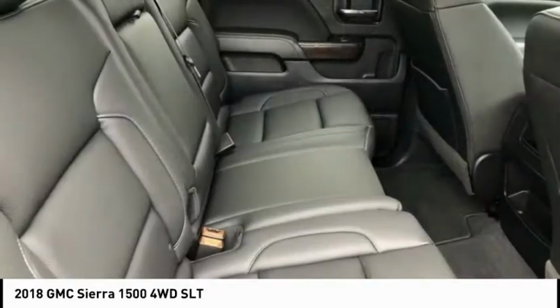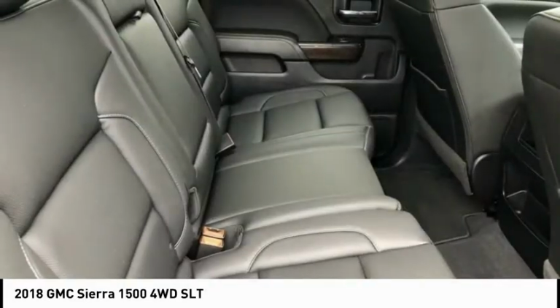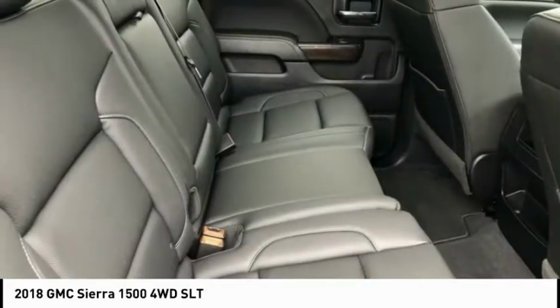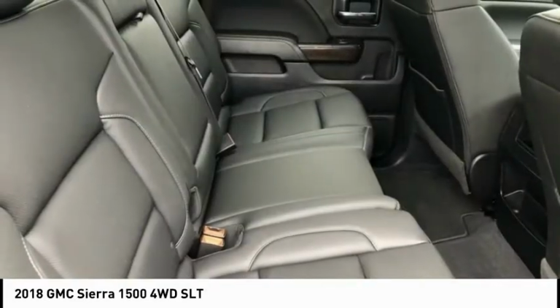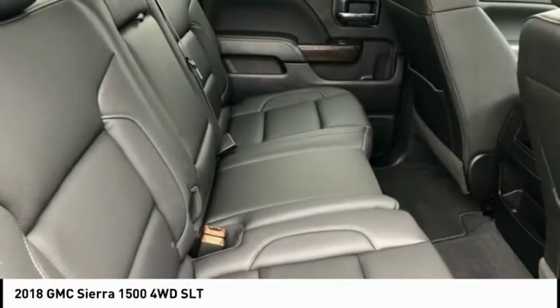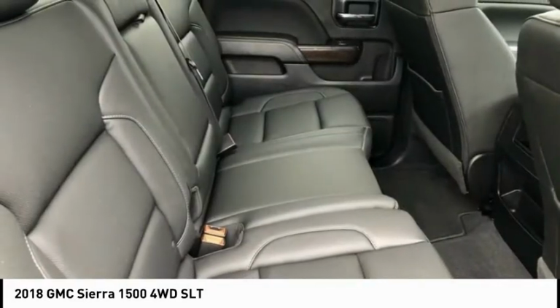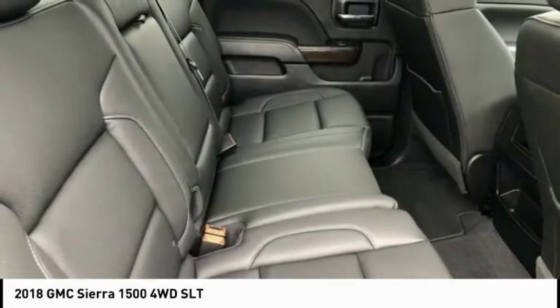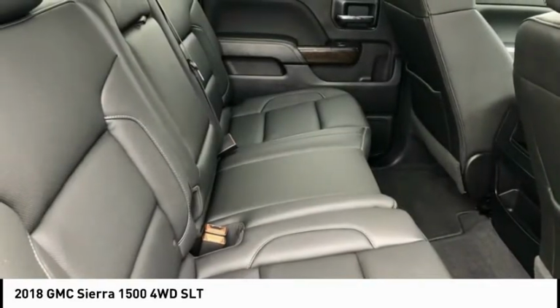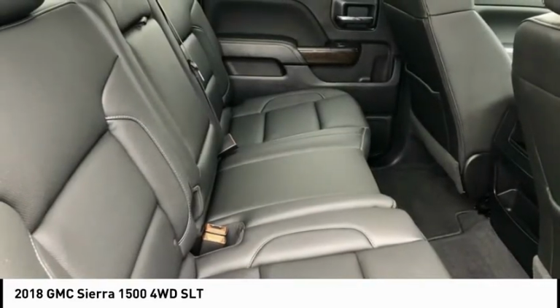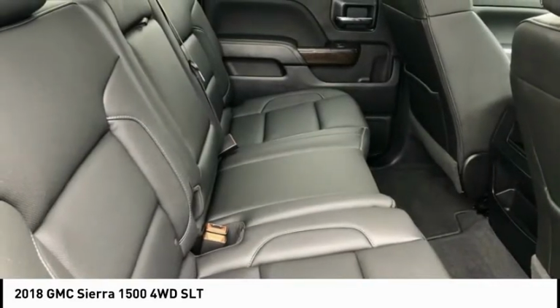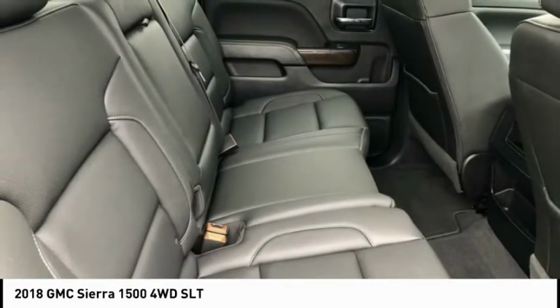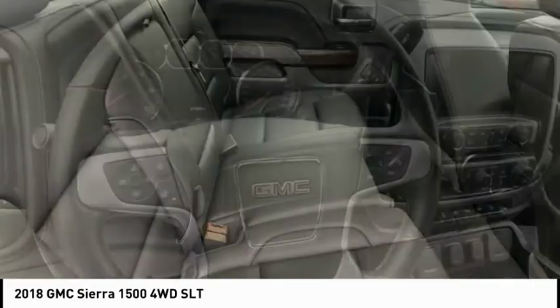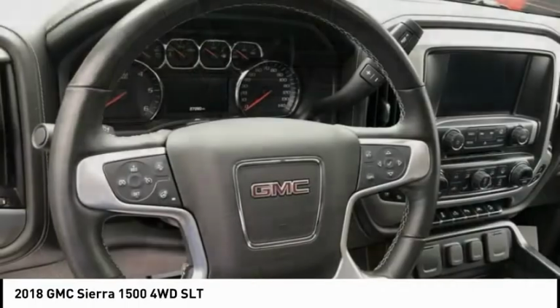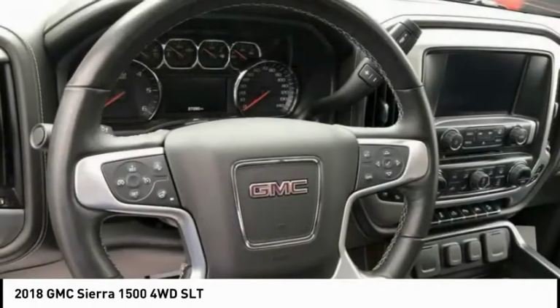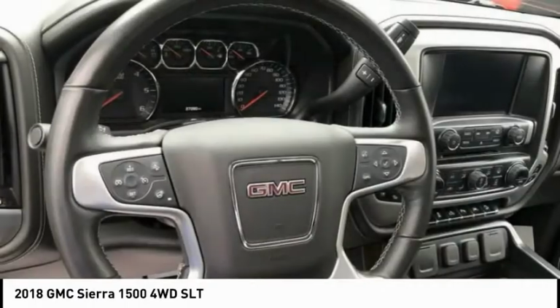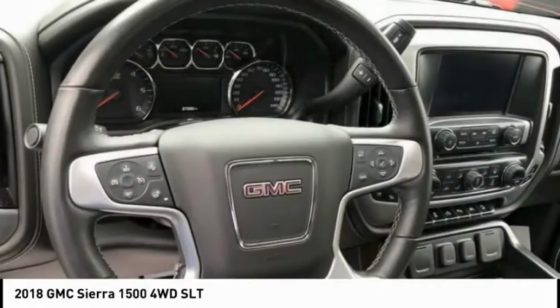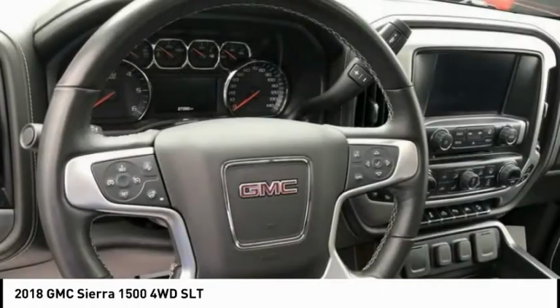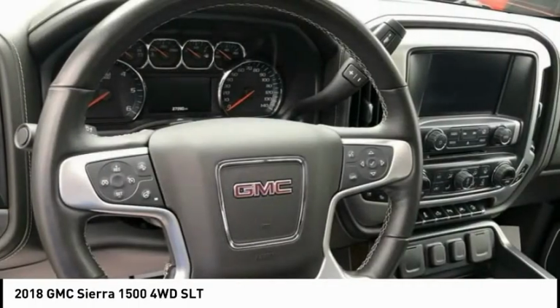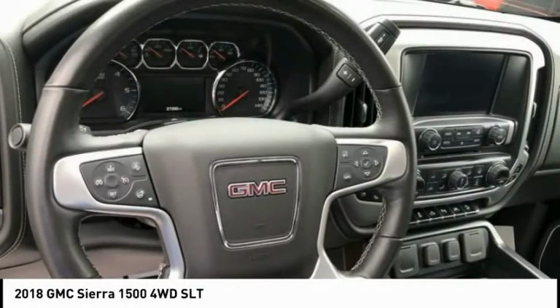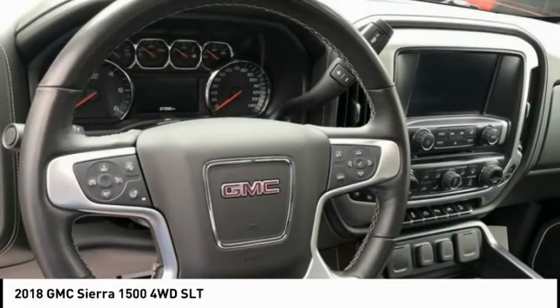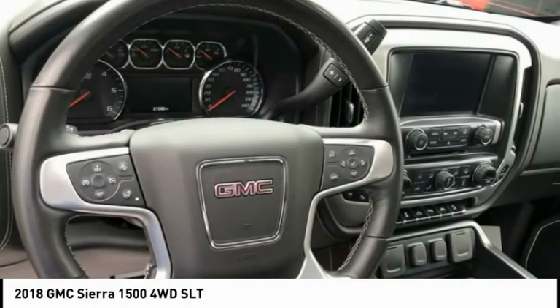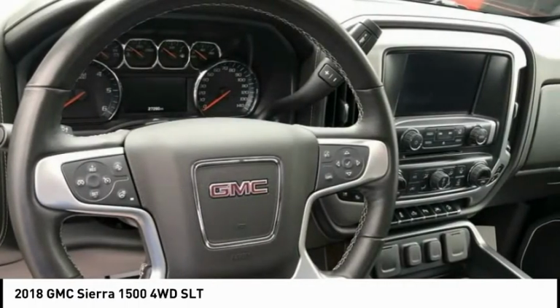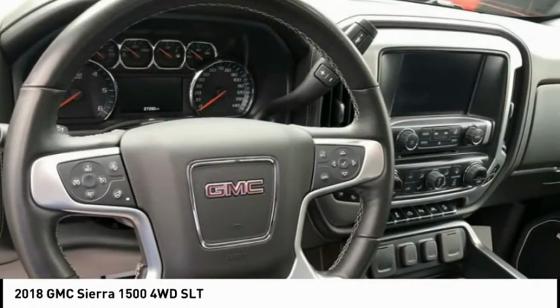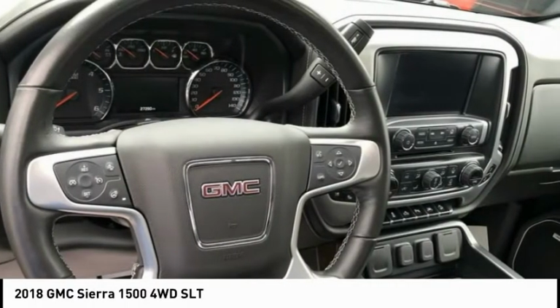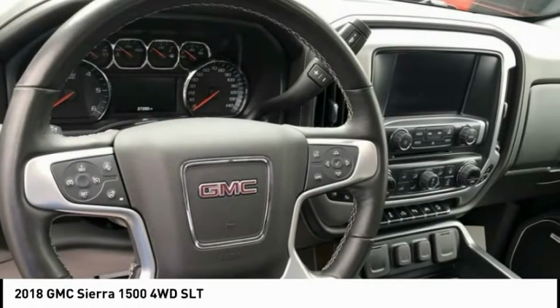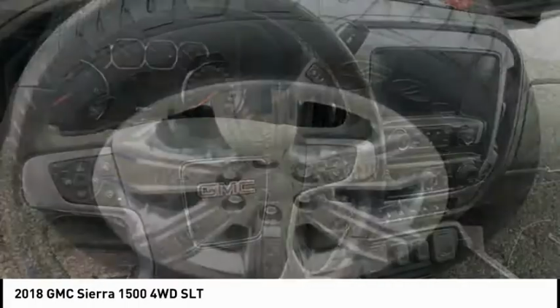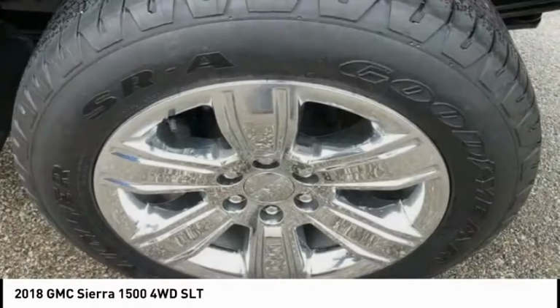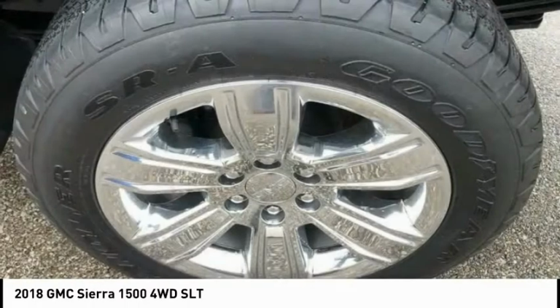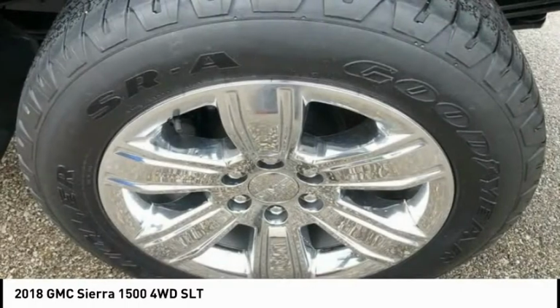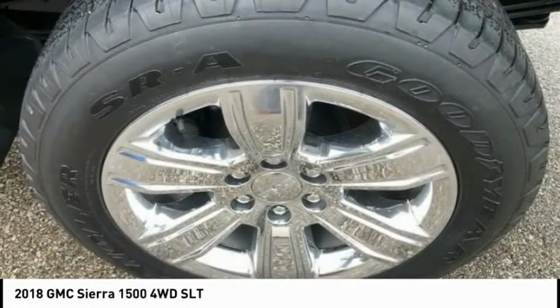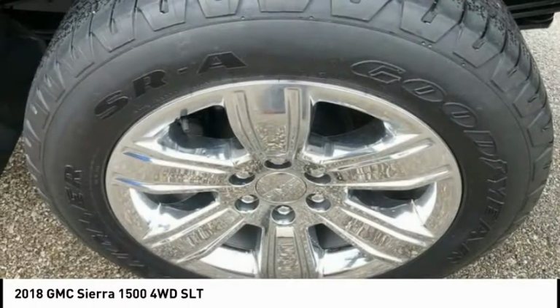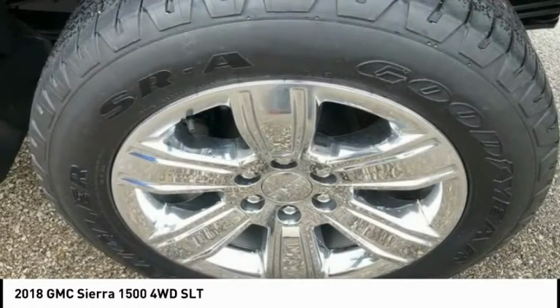This vehicle has less than 30,000 miles. Is love at first sight really possible? Let us know when you stop in.